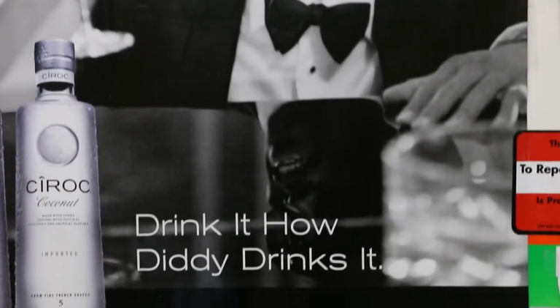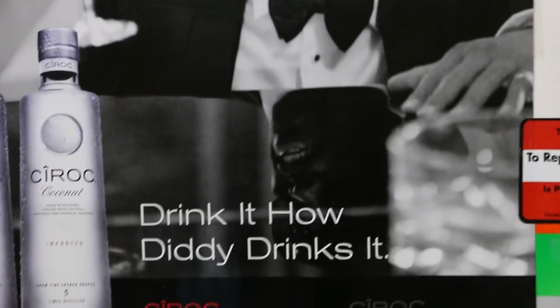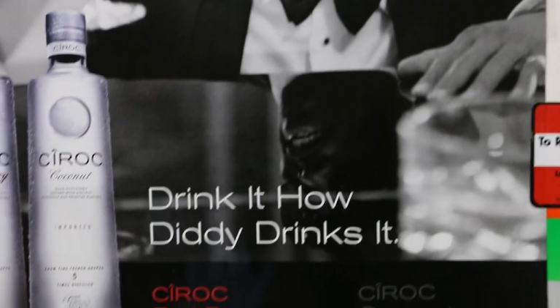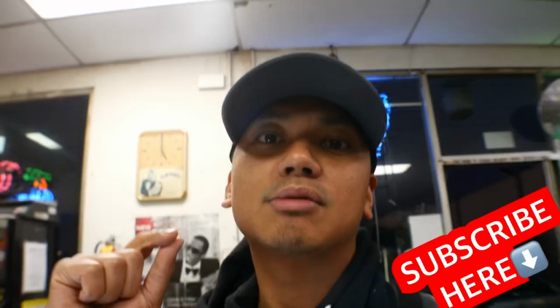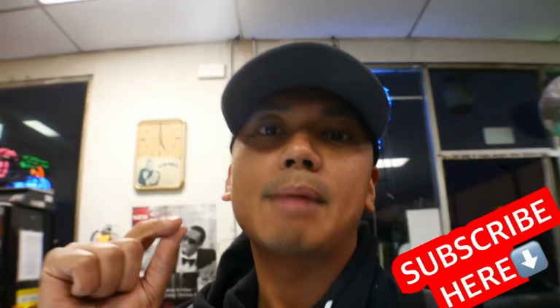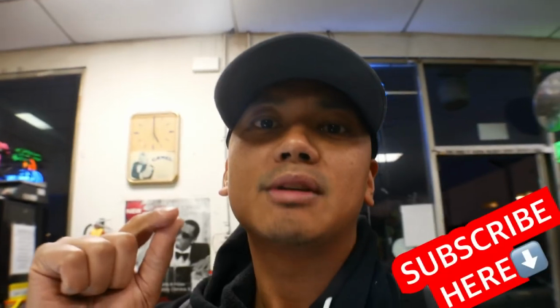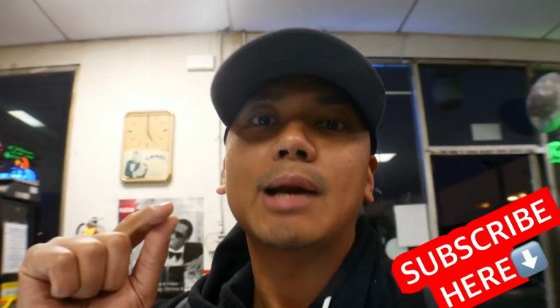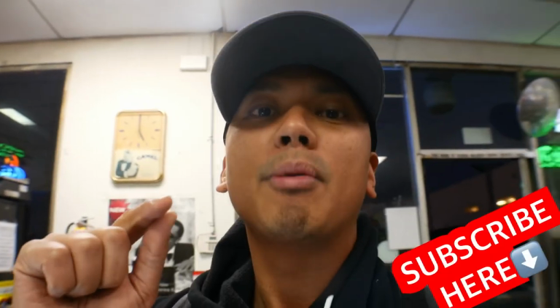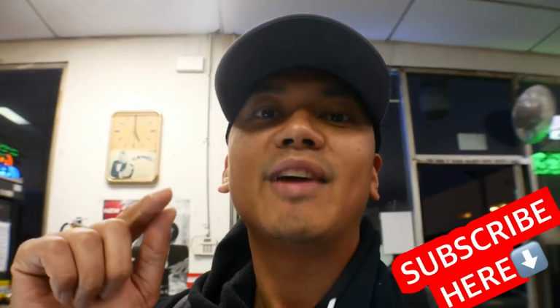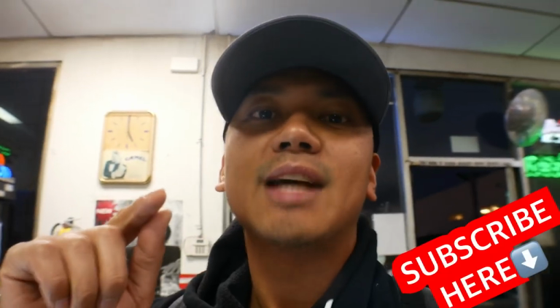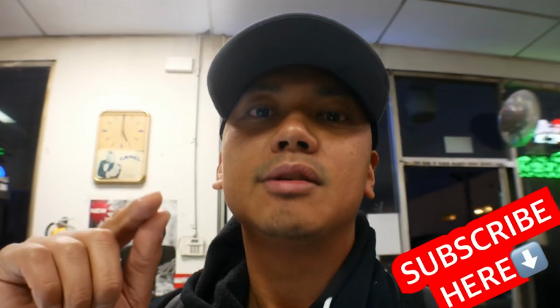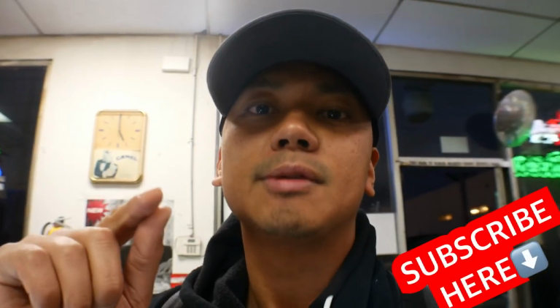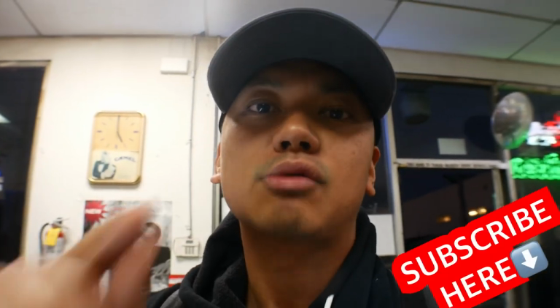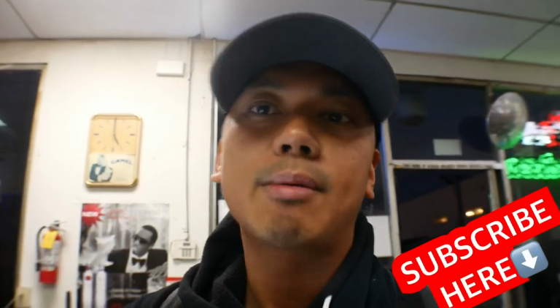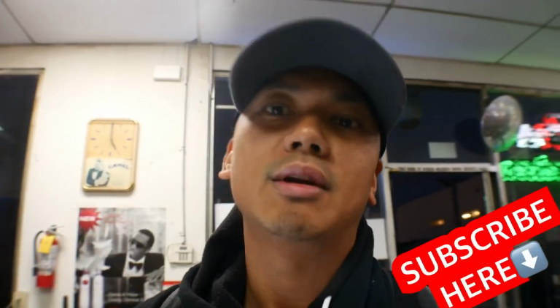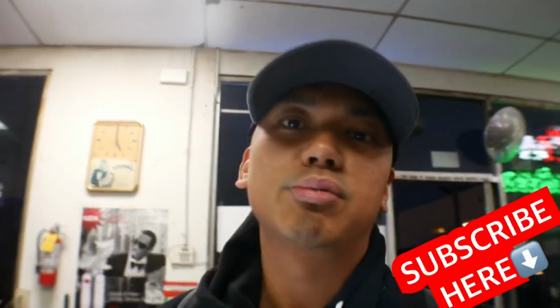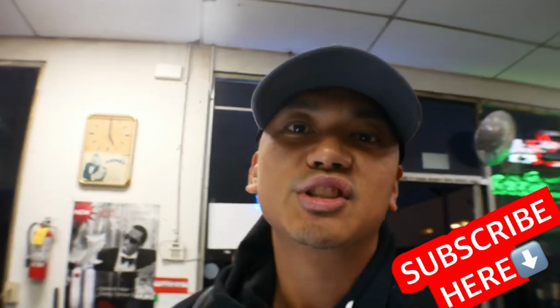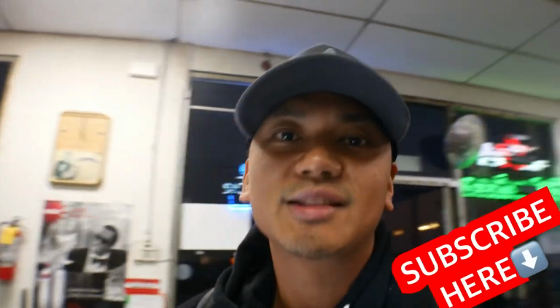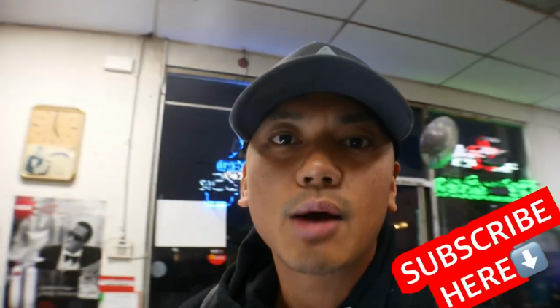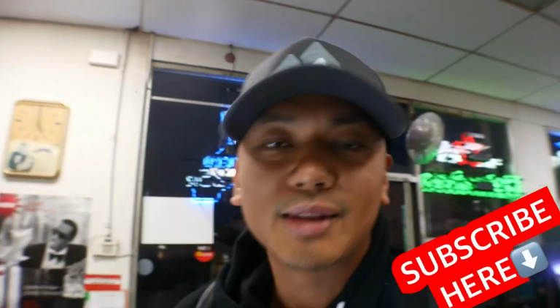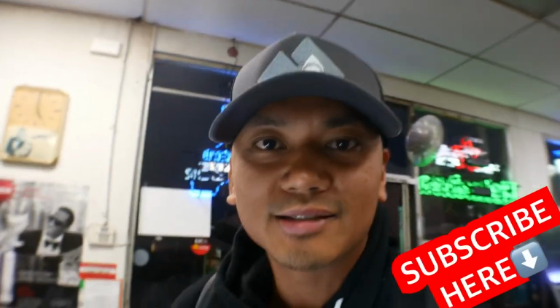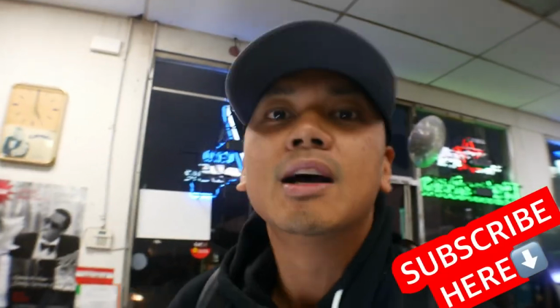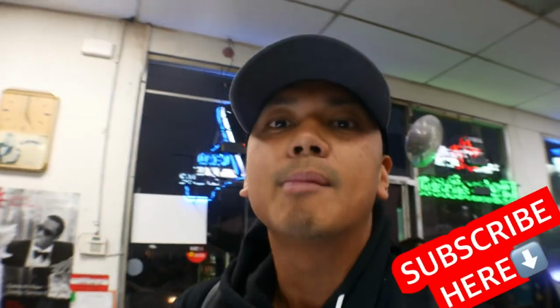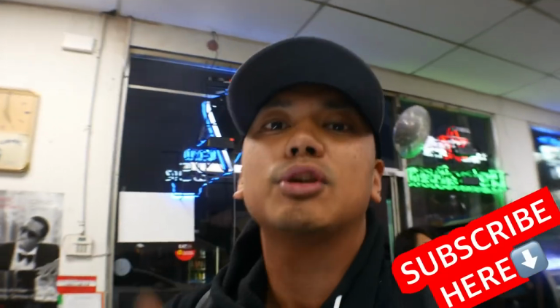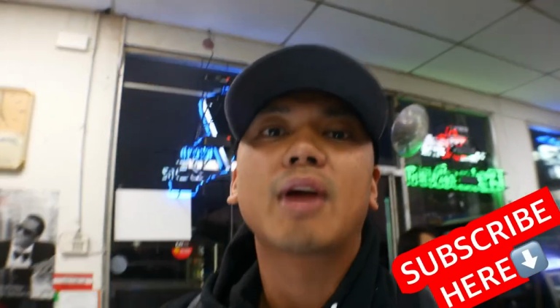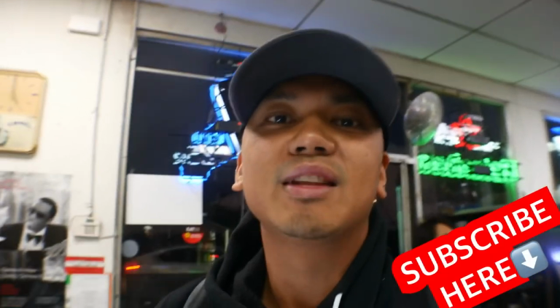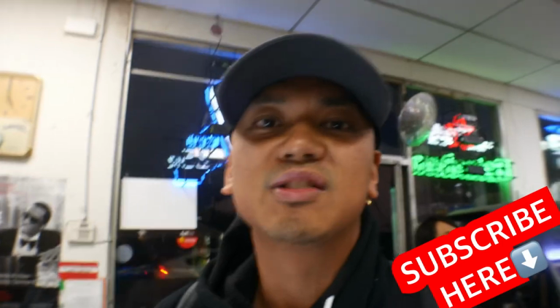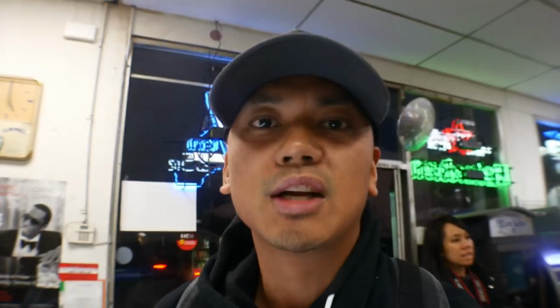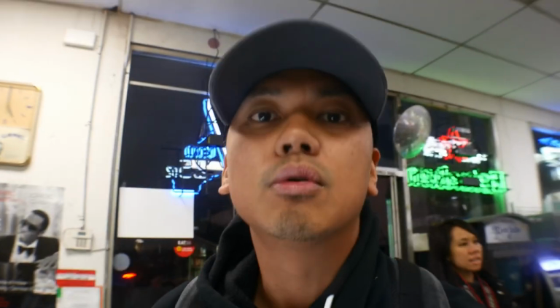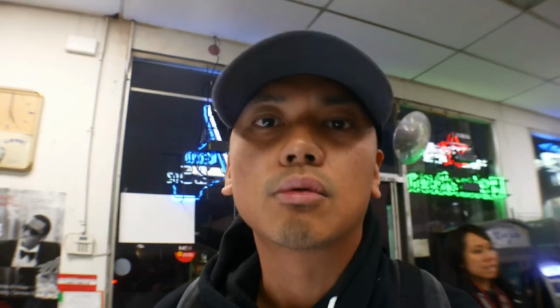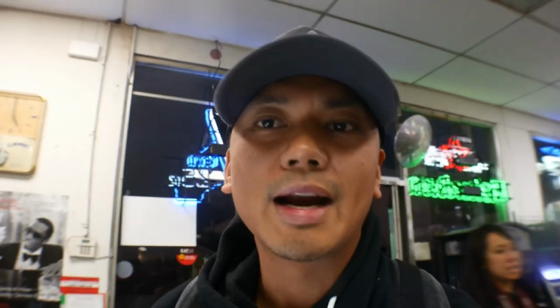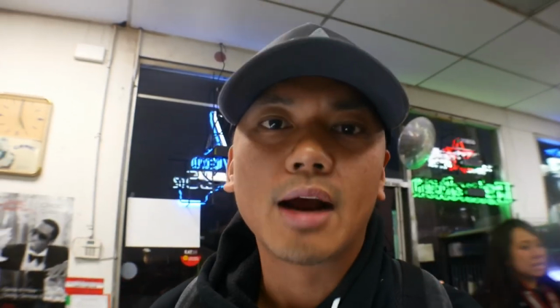If you haven't yet subscribed to the channel, I hope you find time to subscribe — I really appreciate that. With that said, I'm going to show you everything in this video right now.